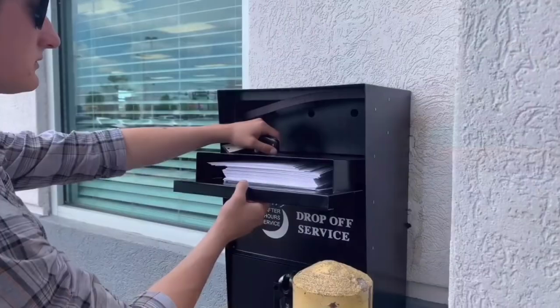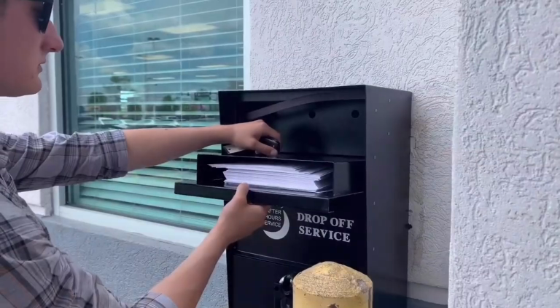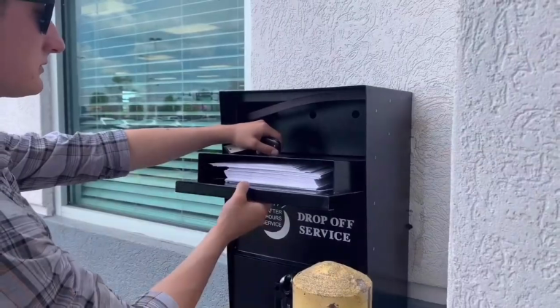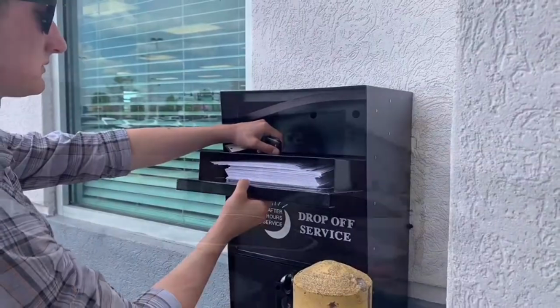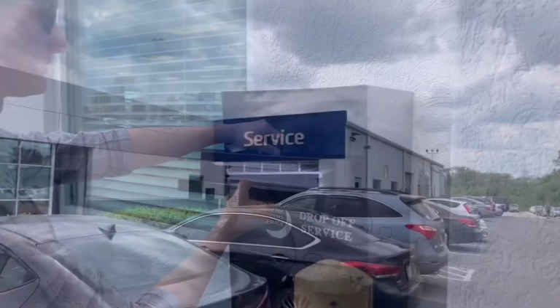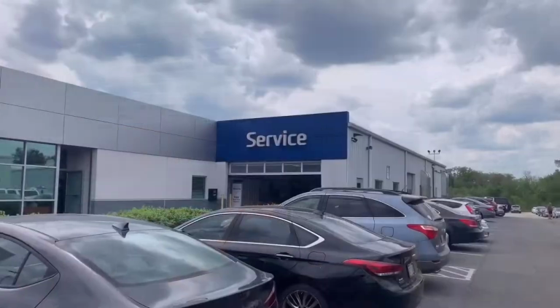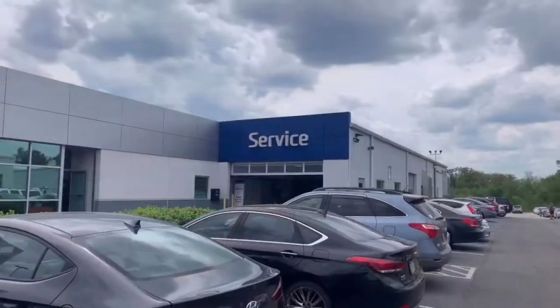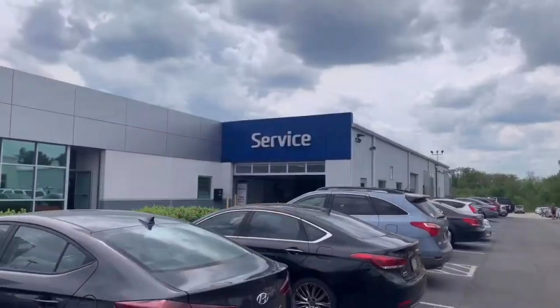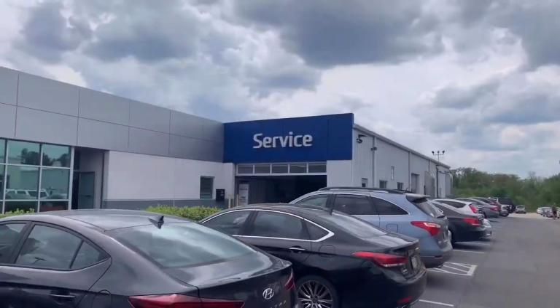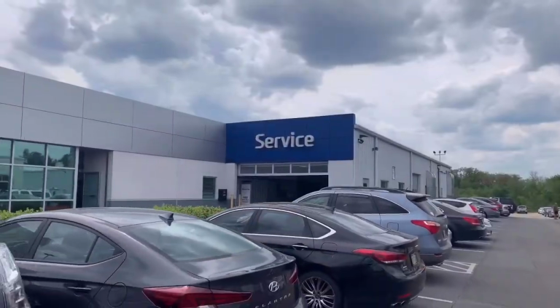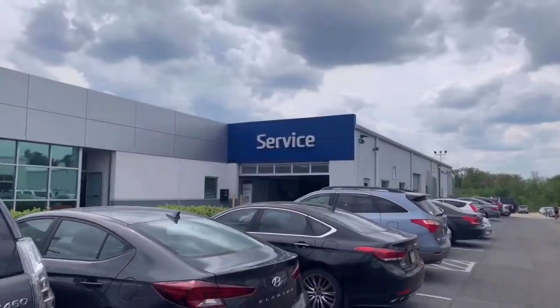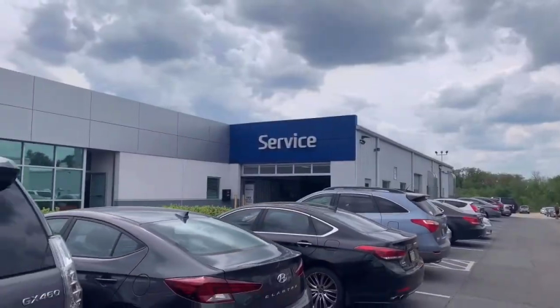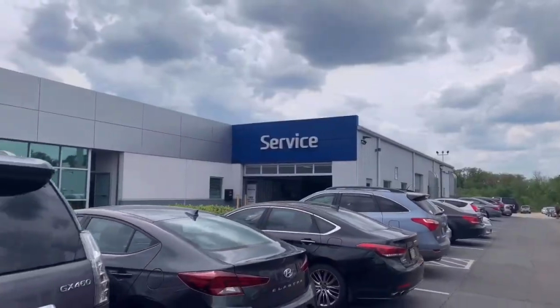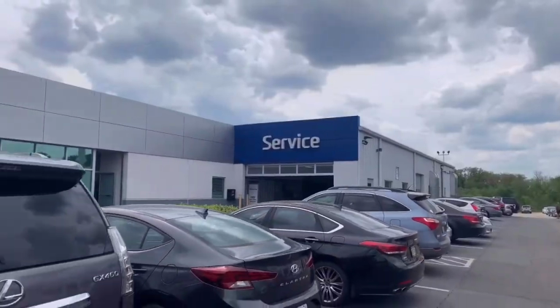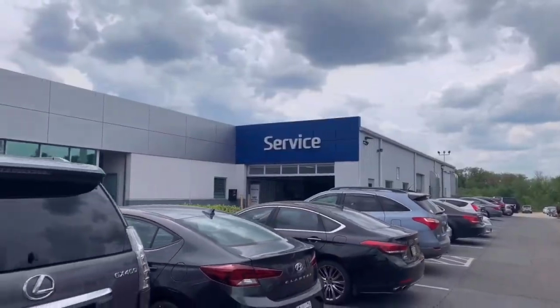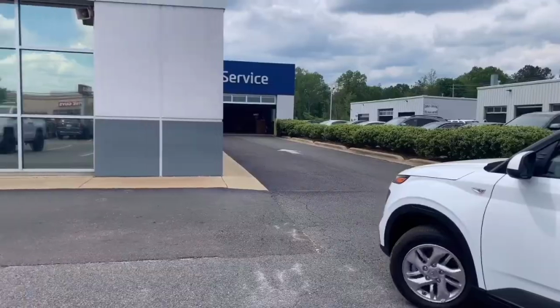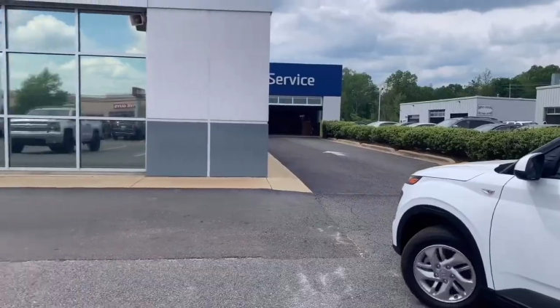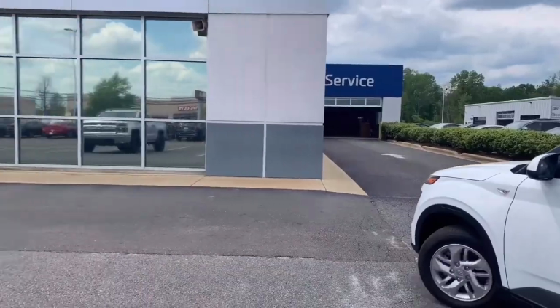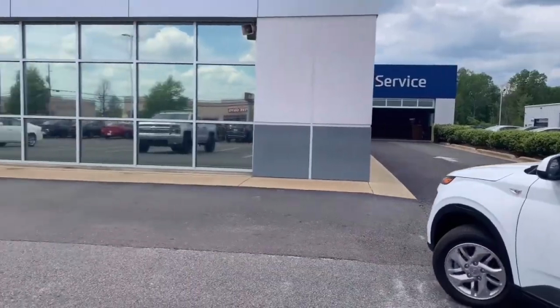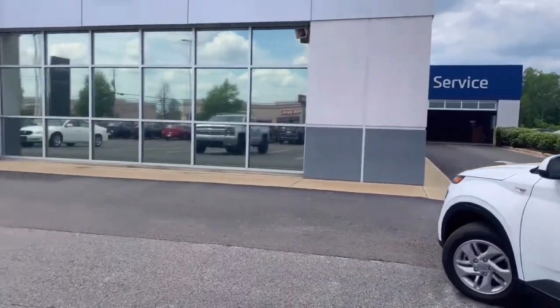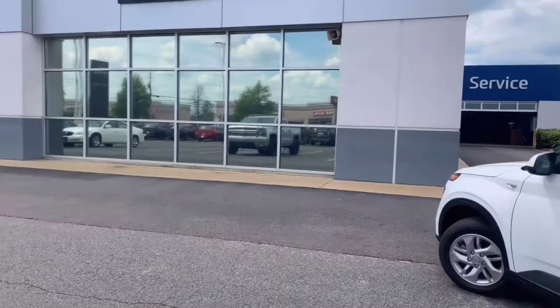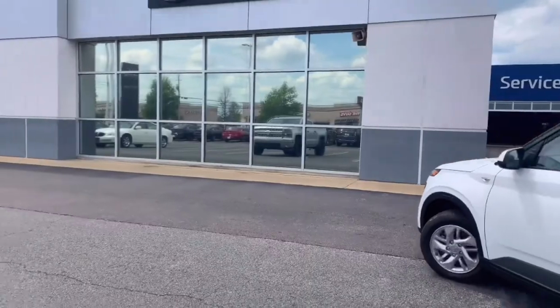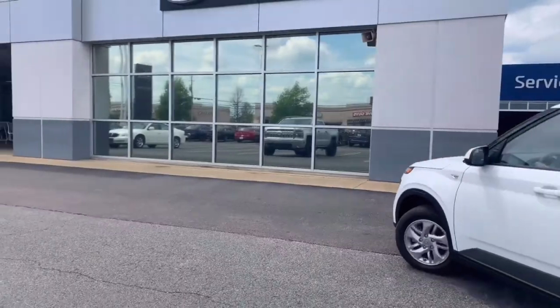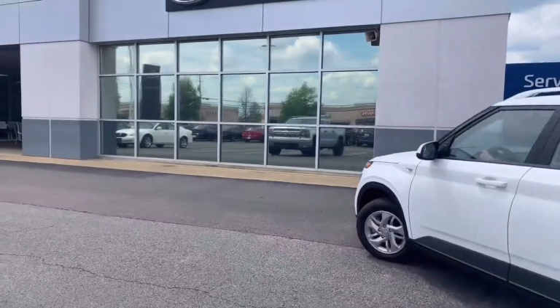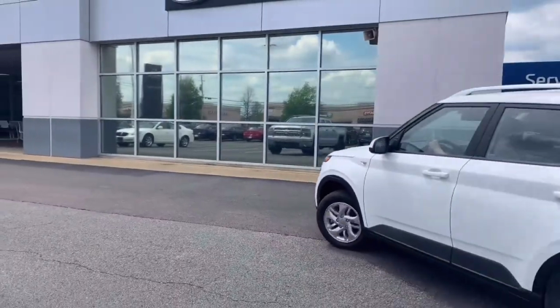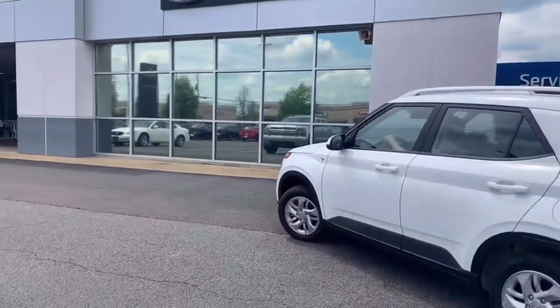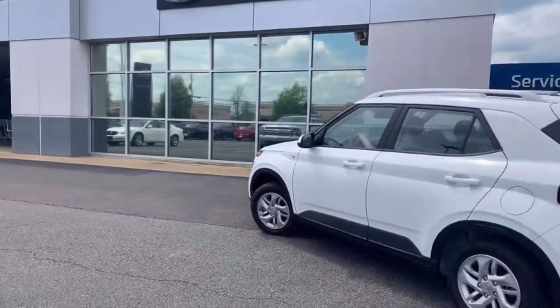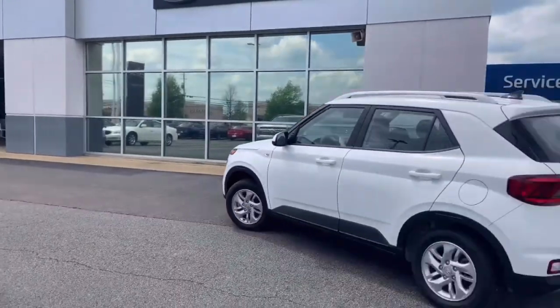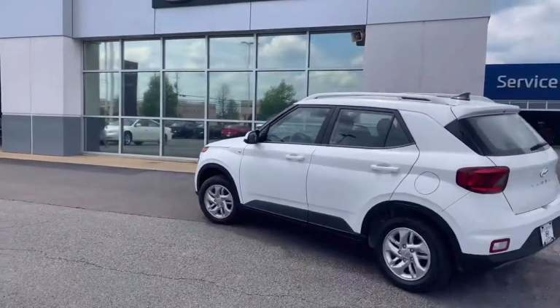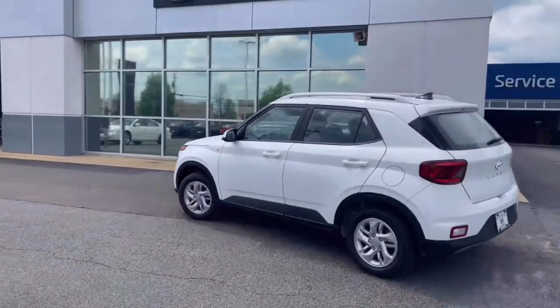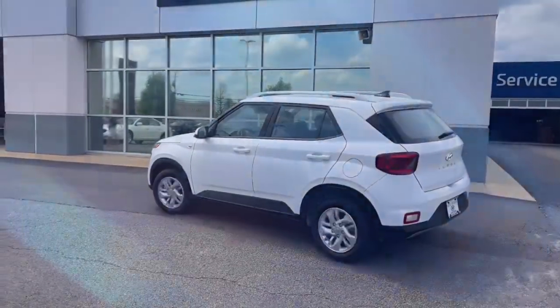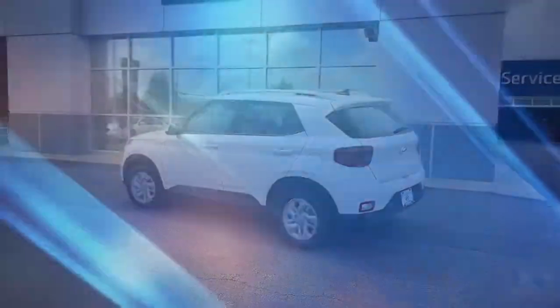And we will call or text you when the service is complete. It's as simple as that with self-check-in at Barnes Crossing Hyundai.